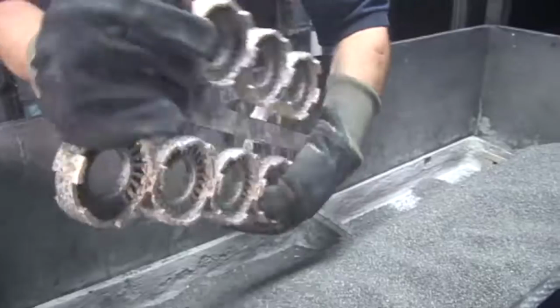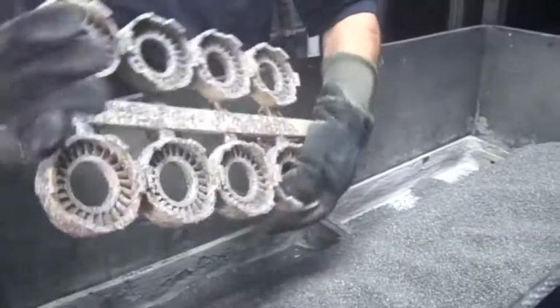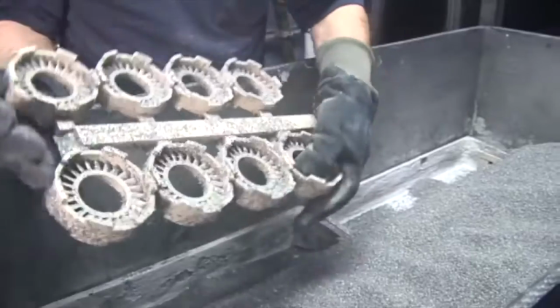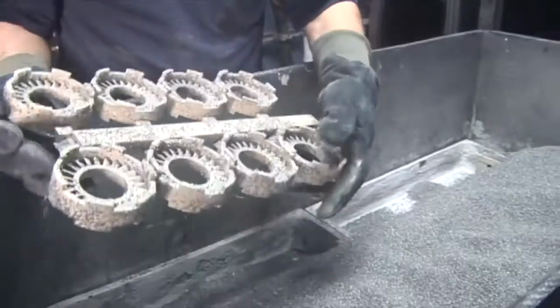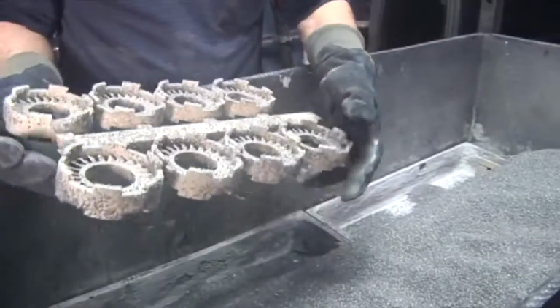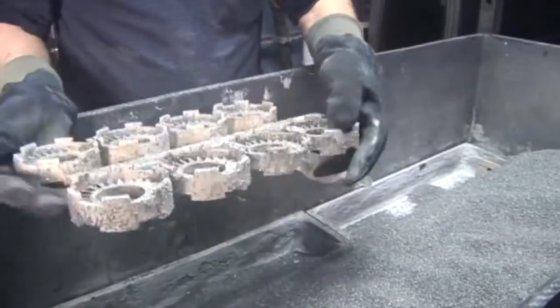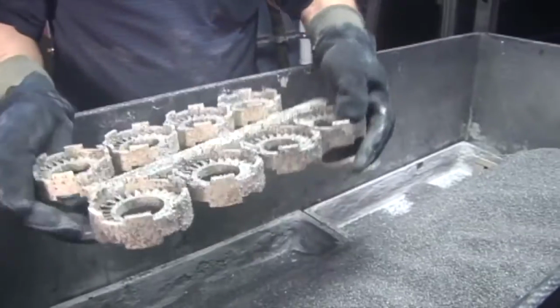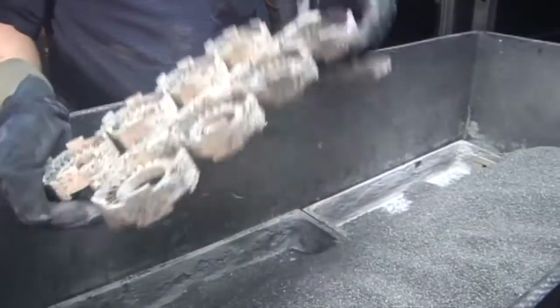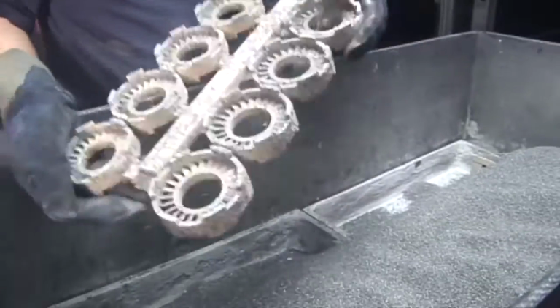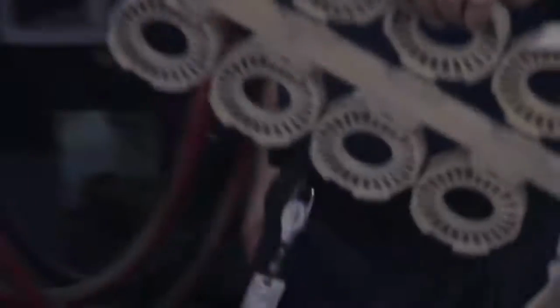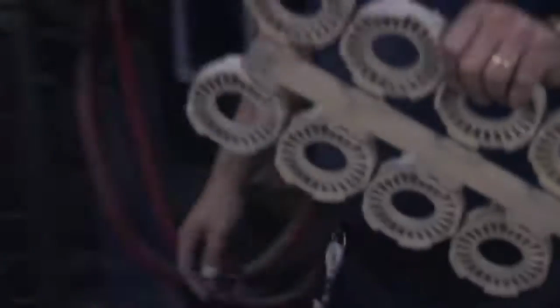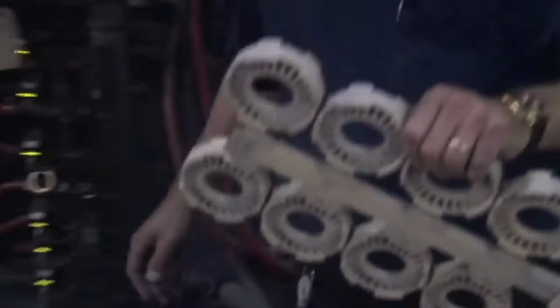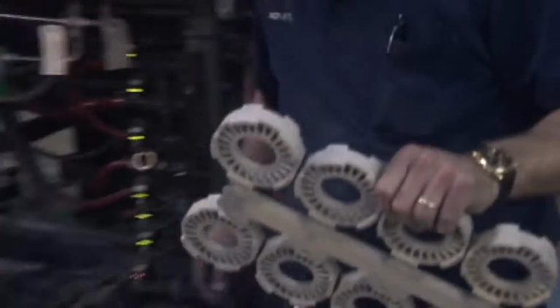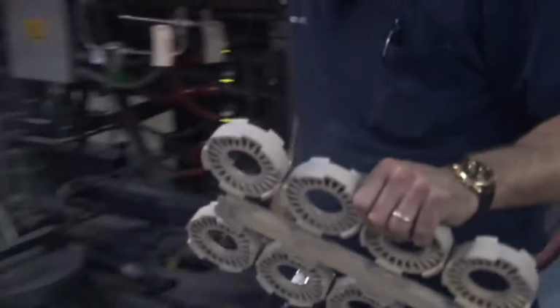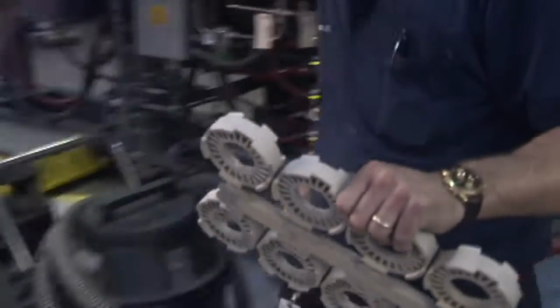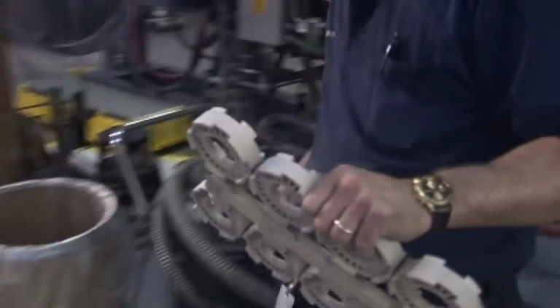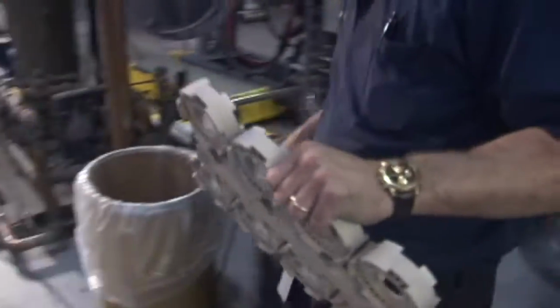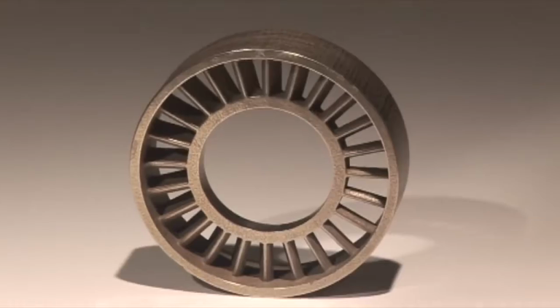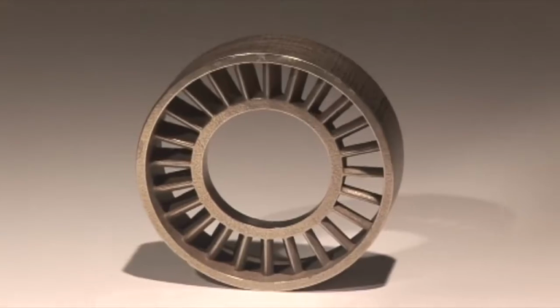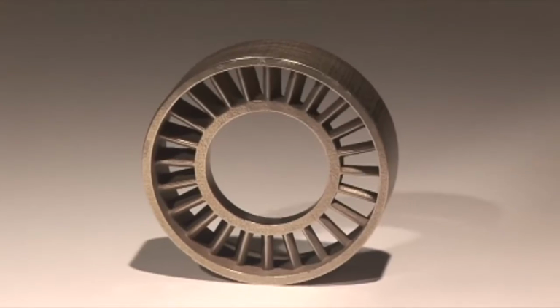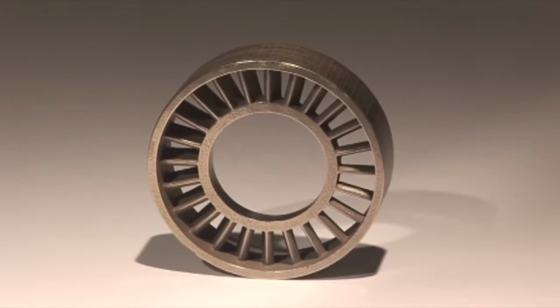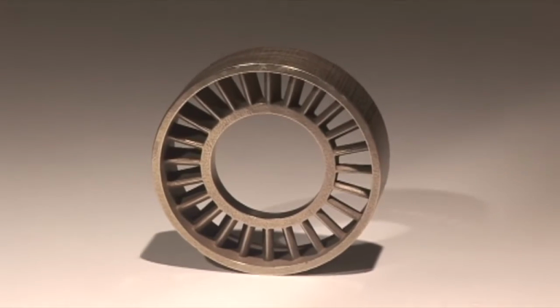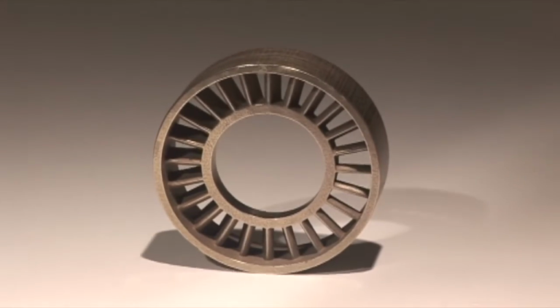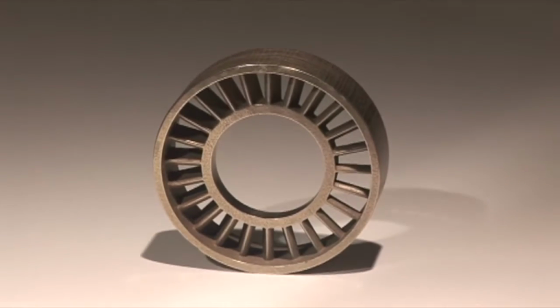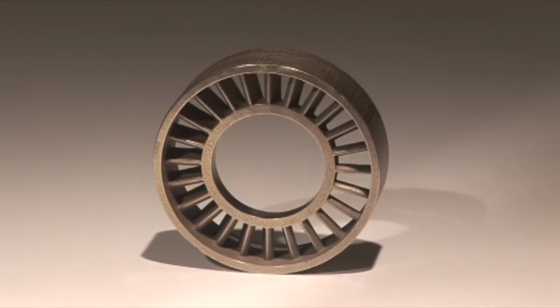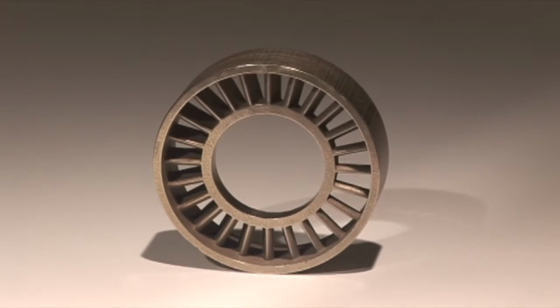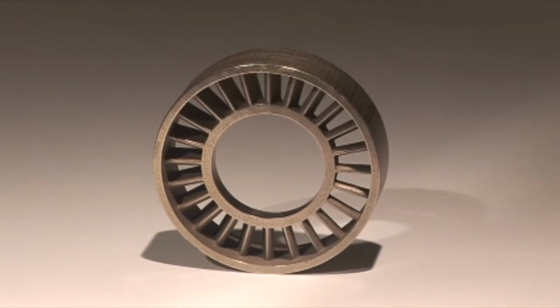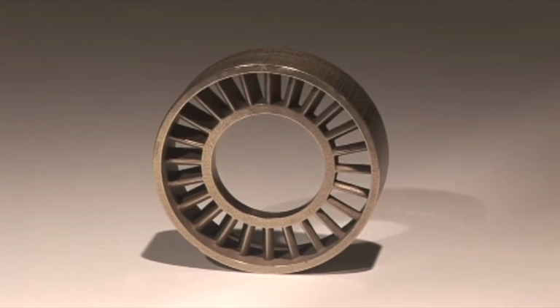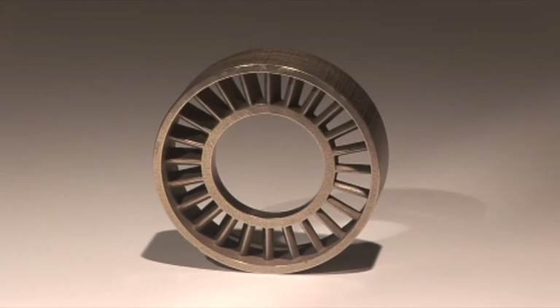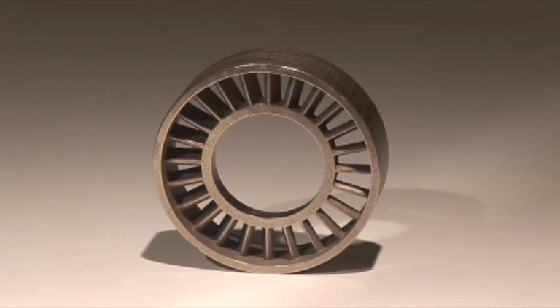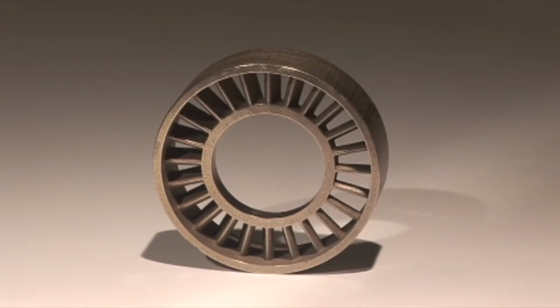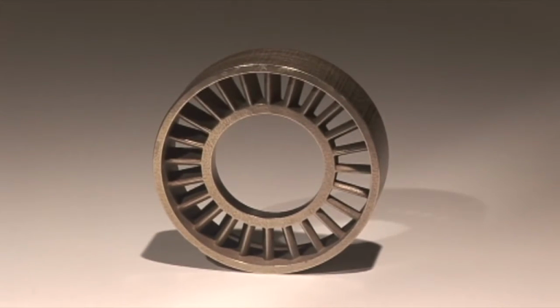It's that simple. When it comes to manufacturing, intelligence helps you modernize.